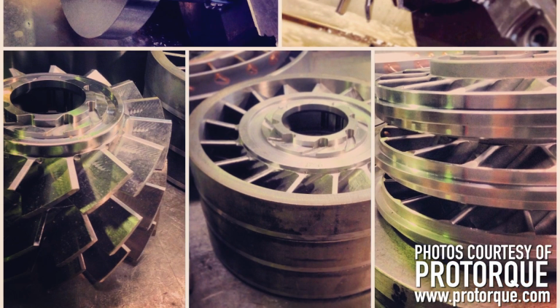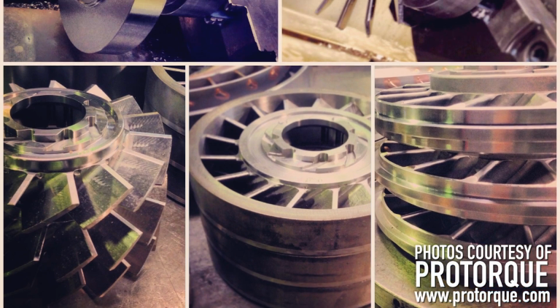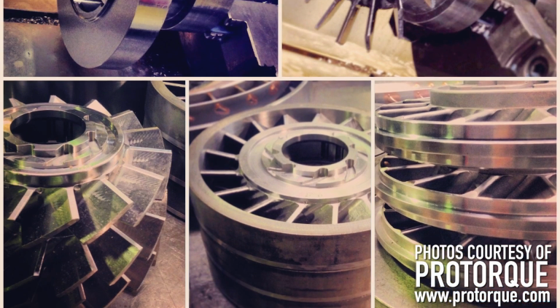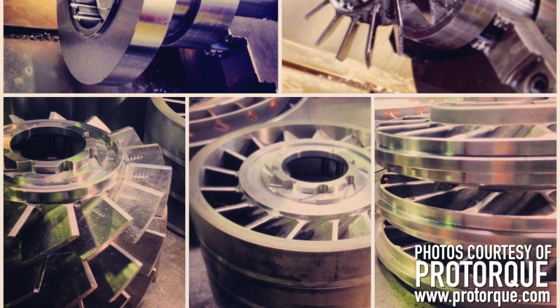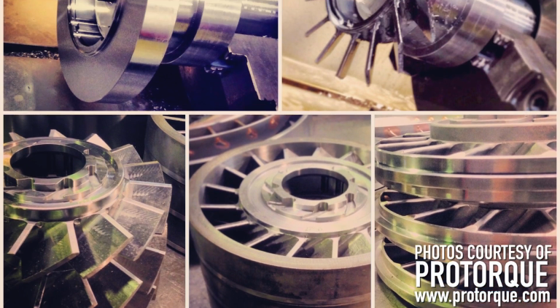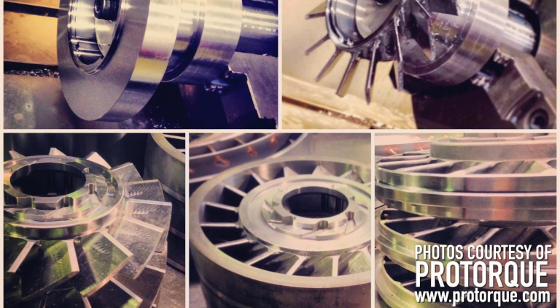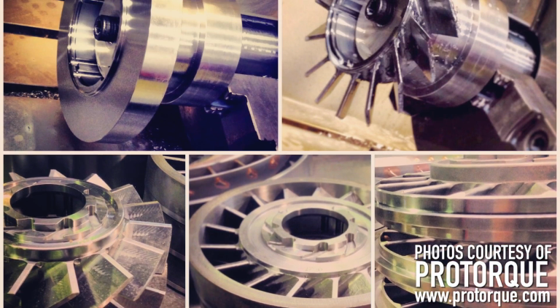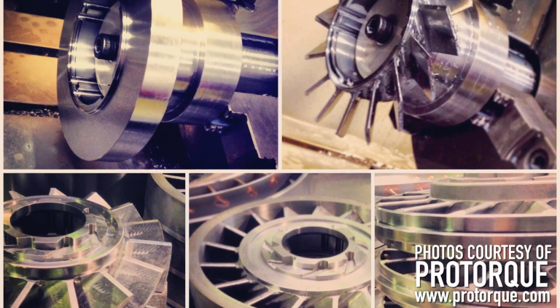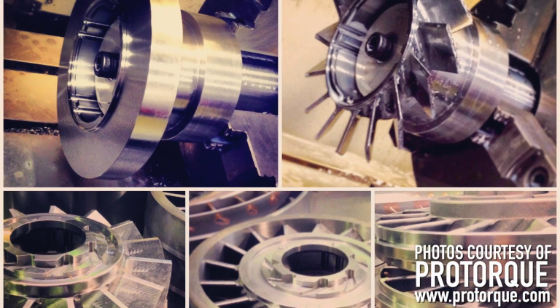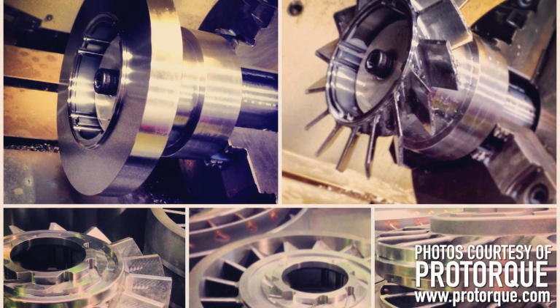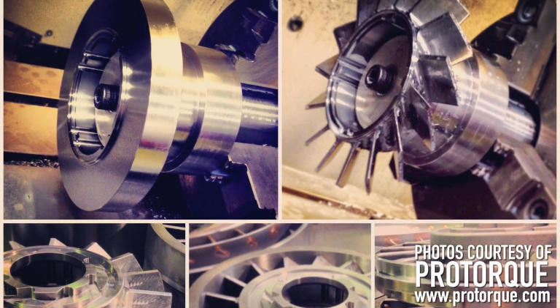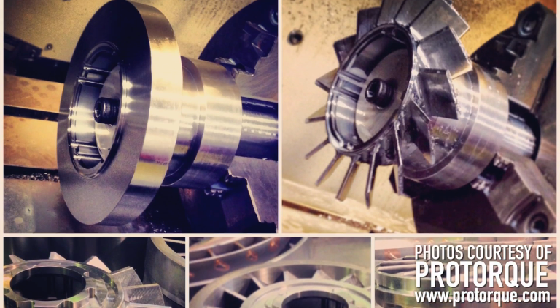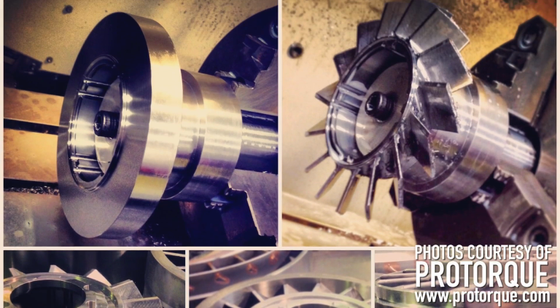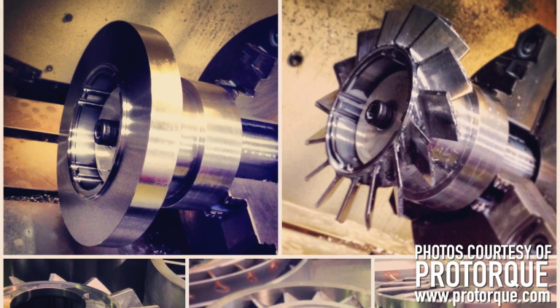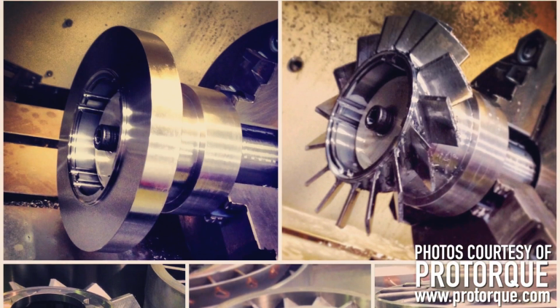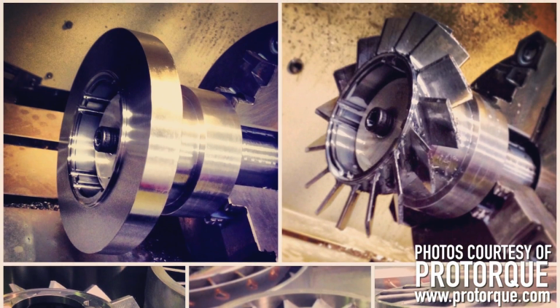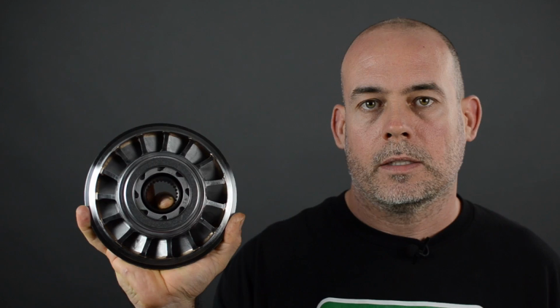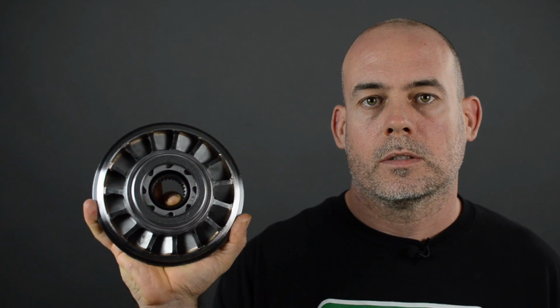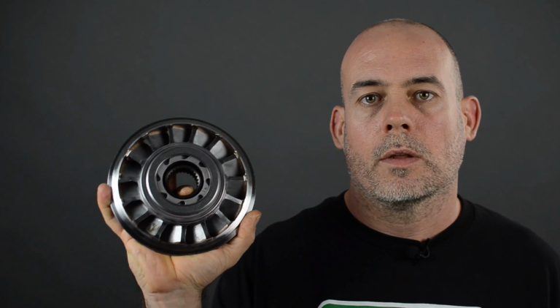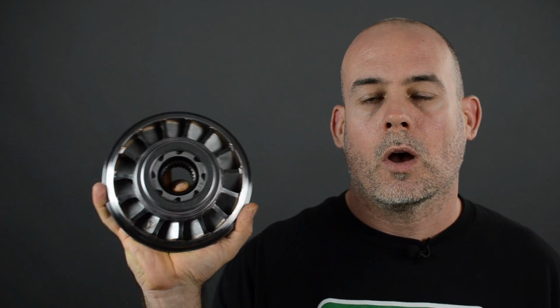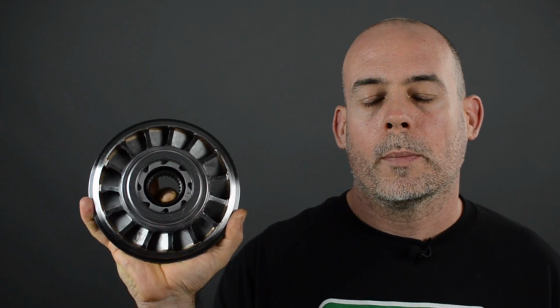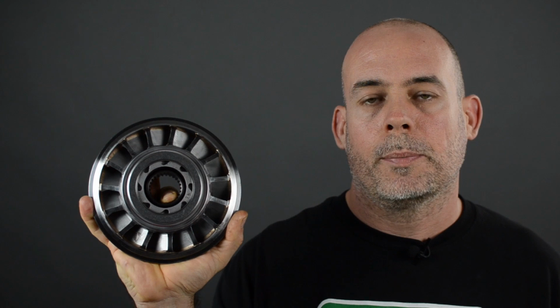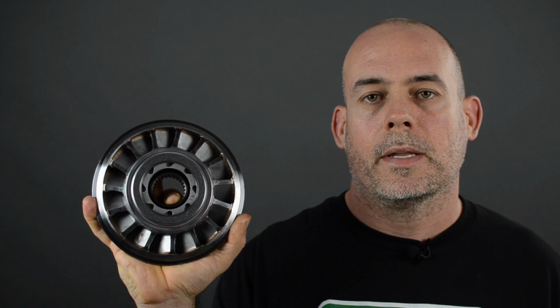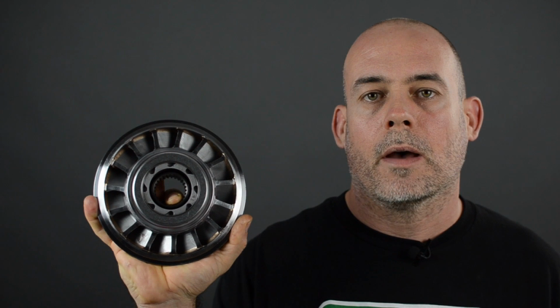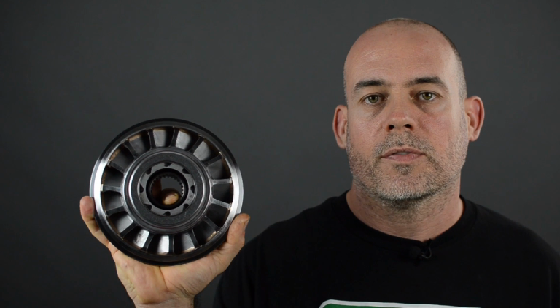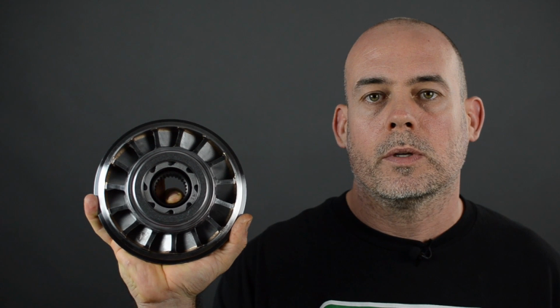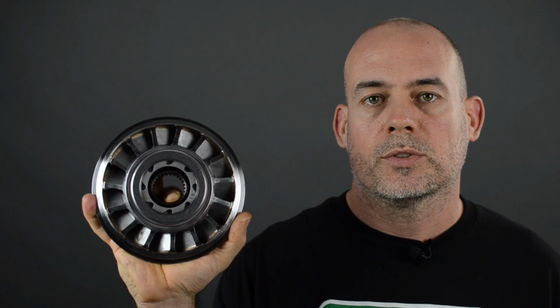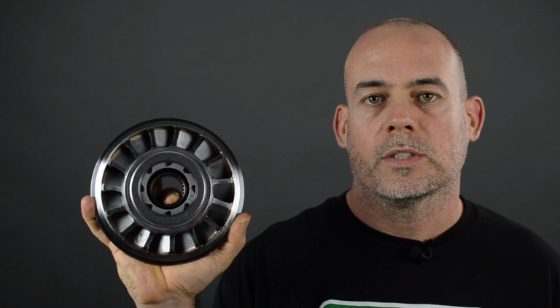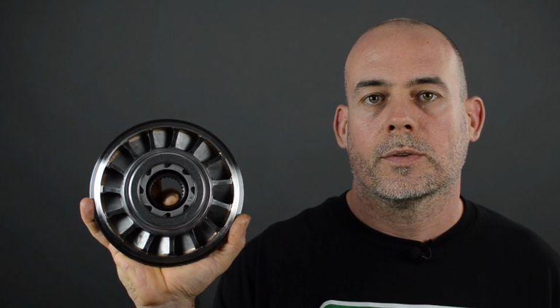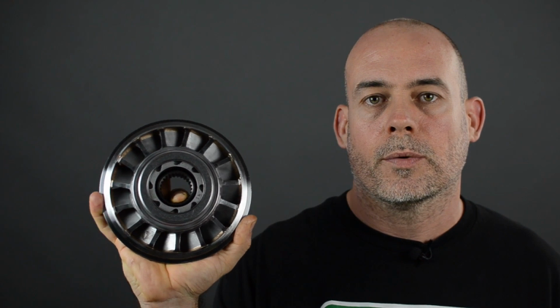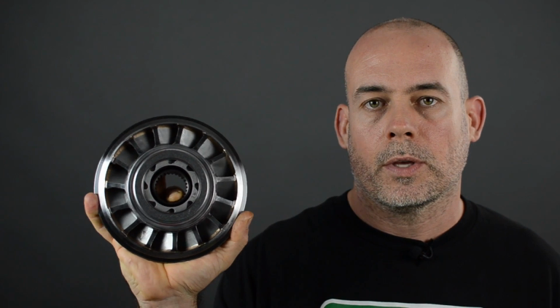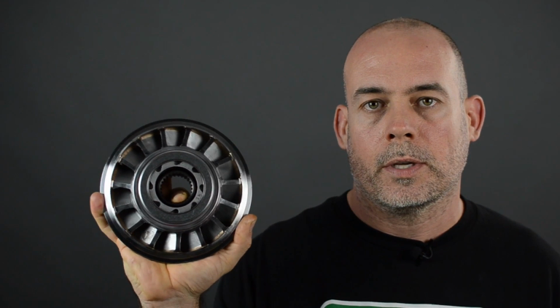The number of the blades, the length of the blades, the pitch of the blades — they all manipulate how the fluid is transferred through the unit.